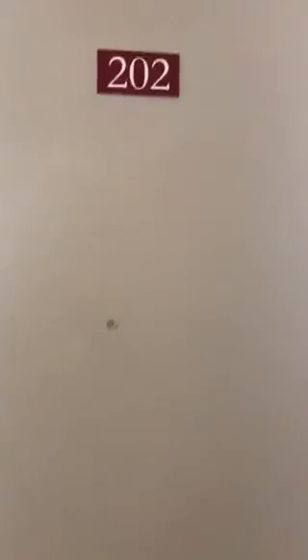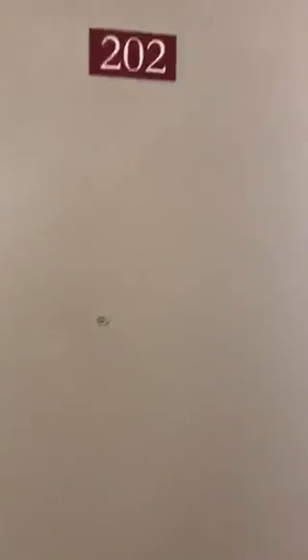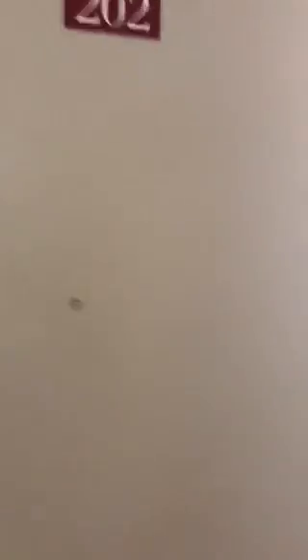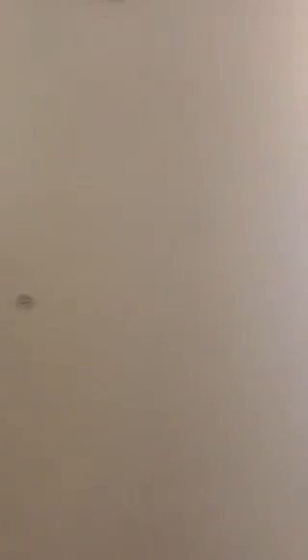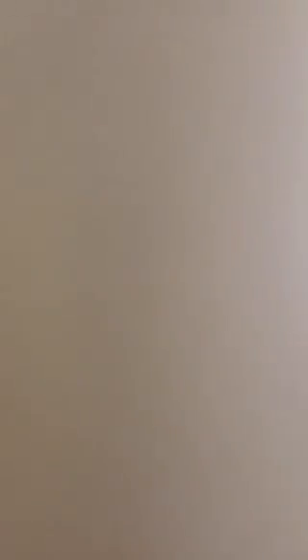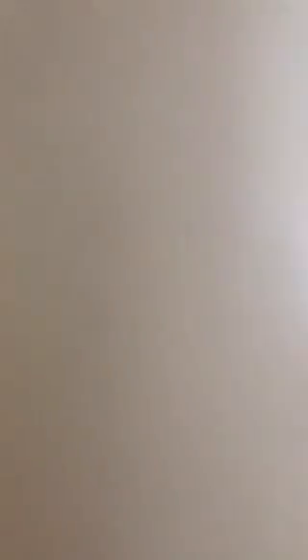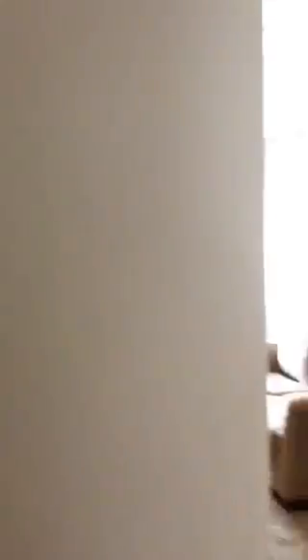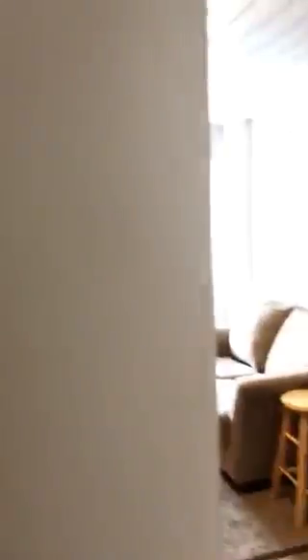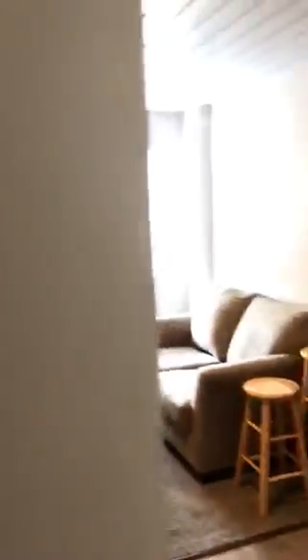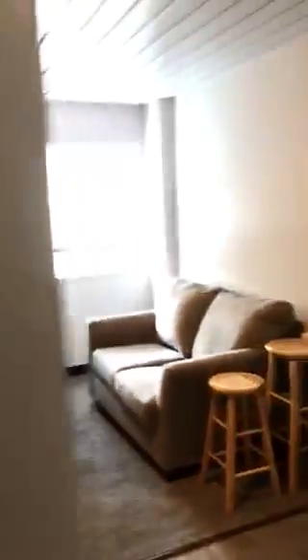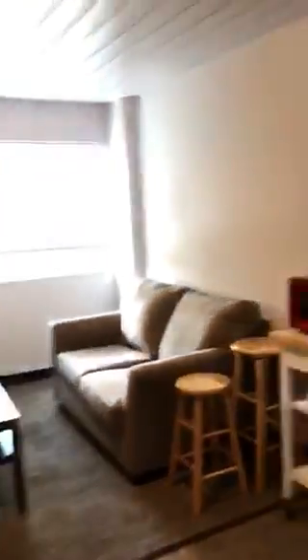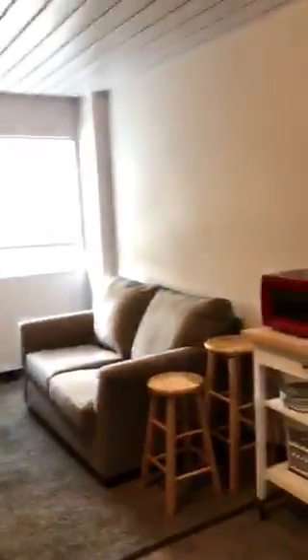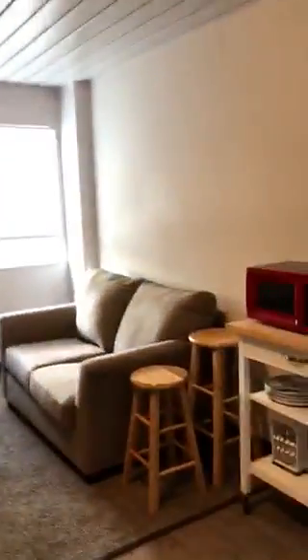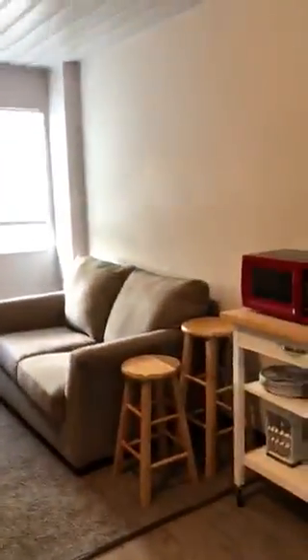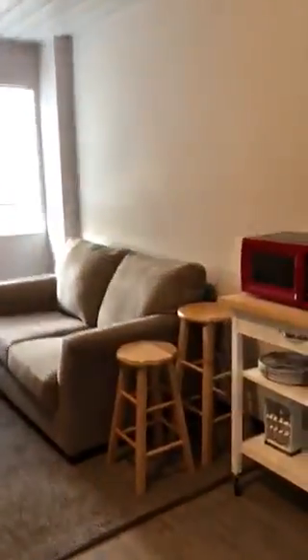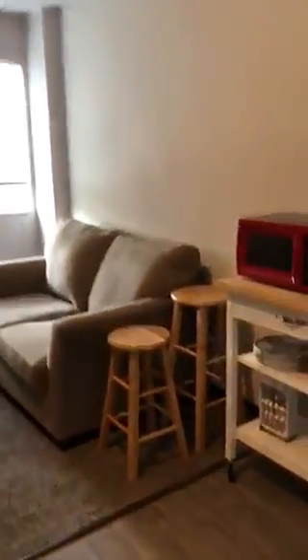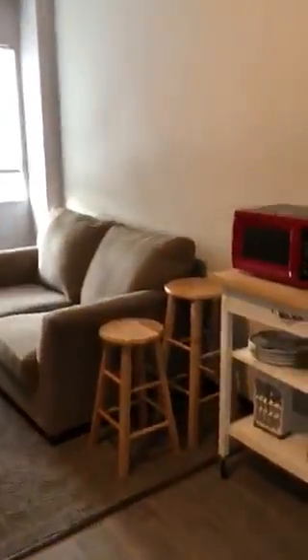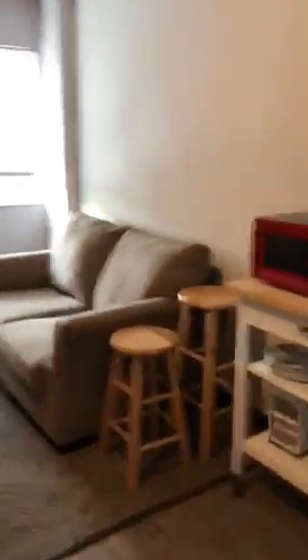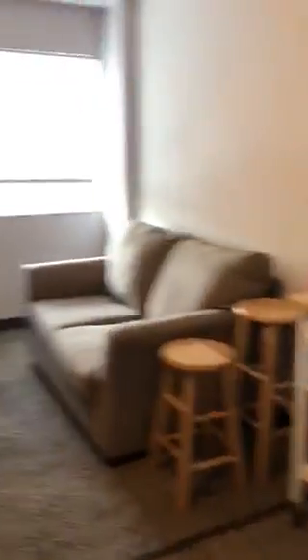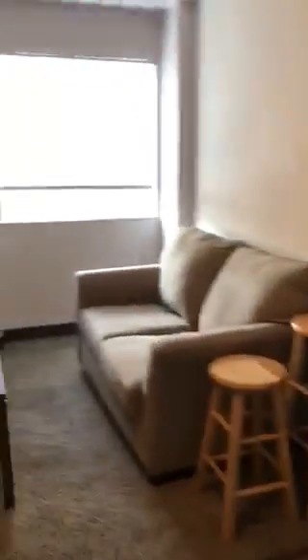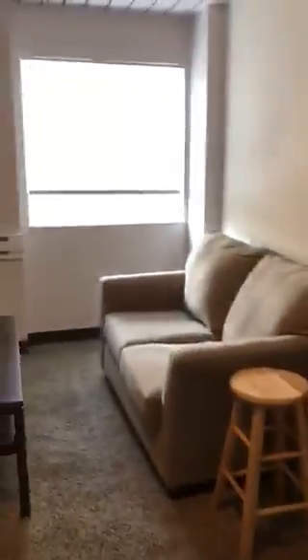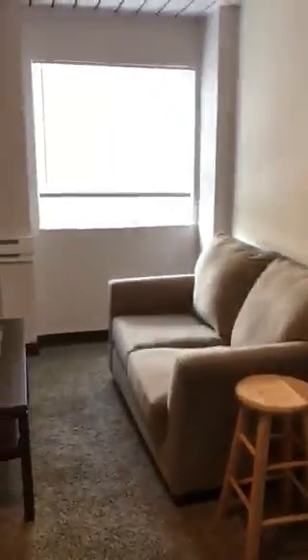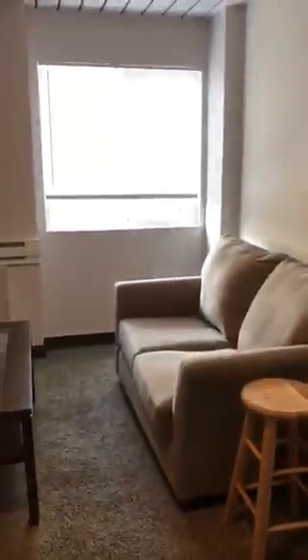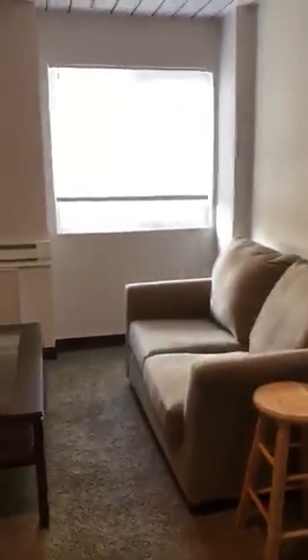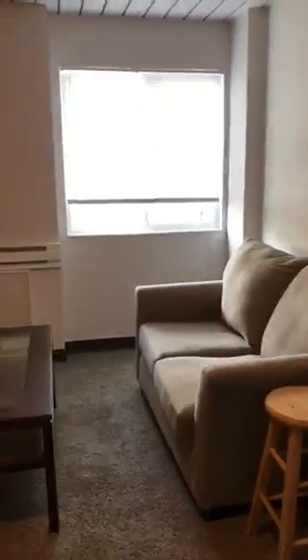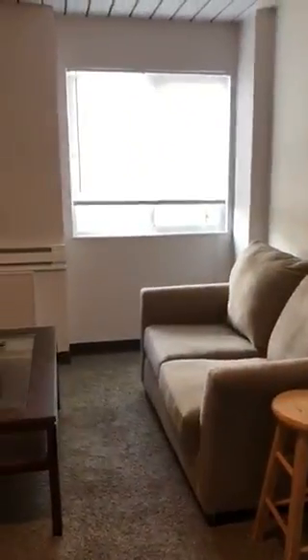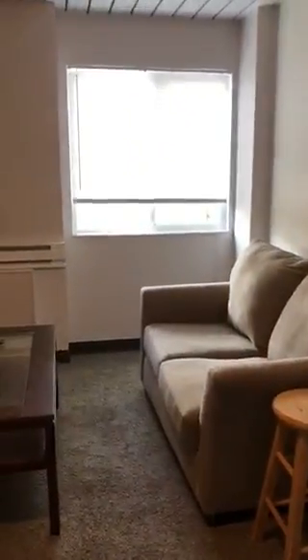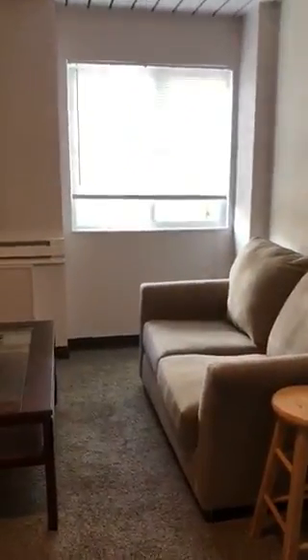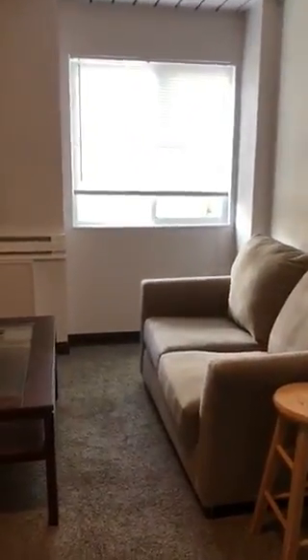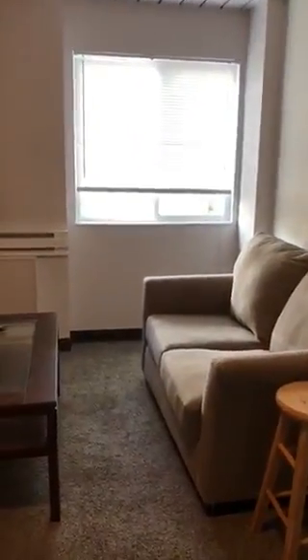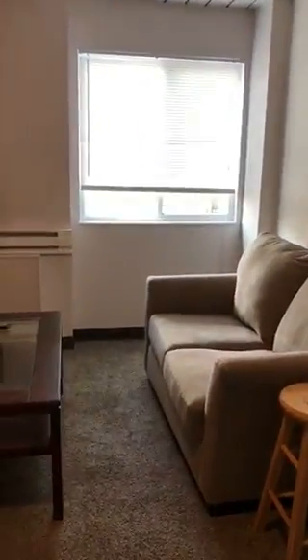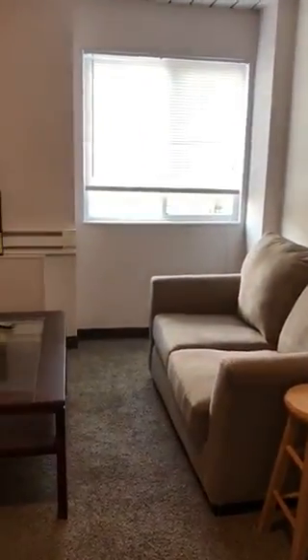This is our model room in St. Louis. This is one of our one-bedroom apartments.